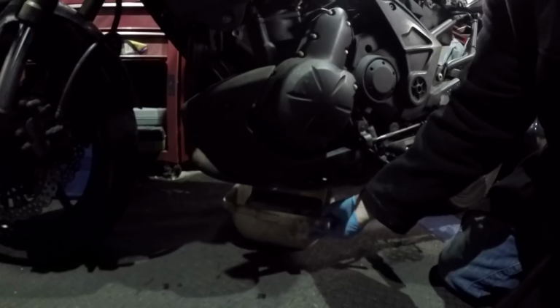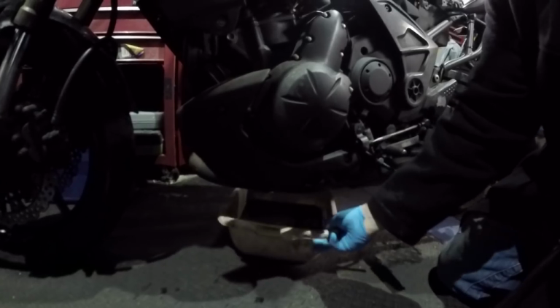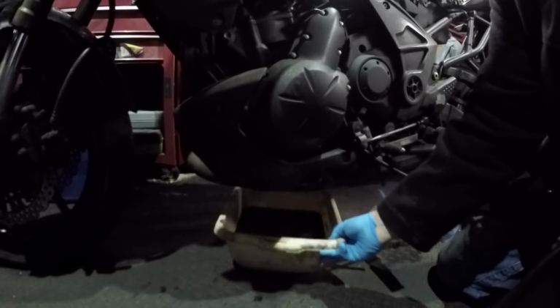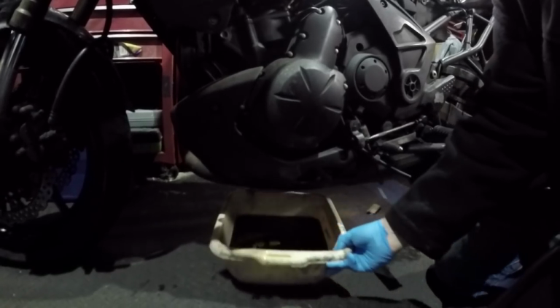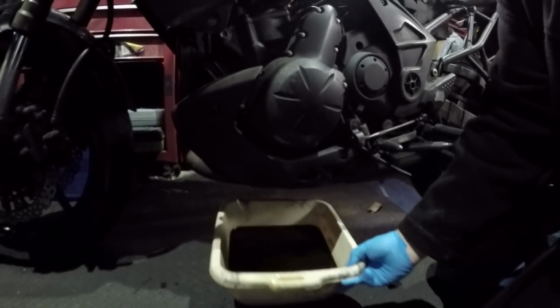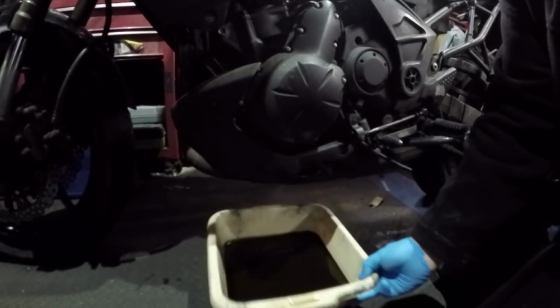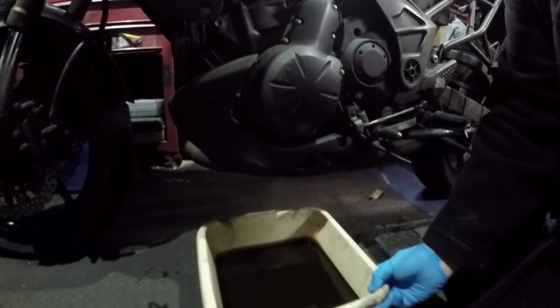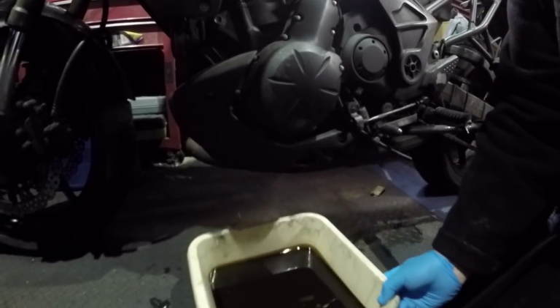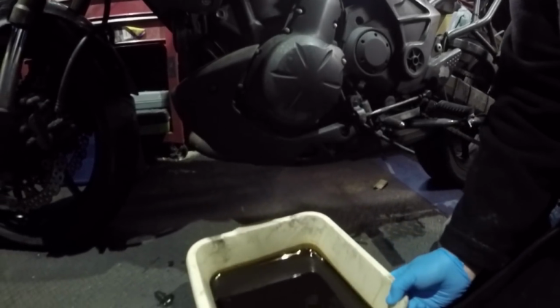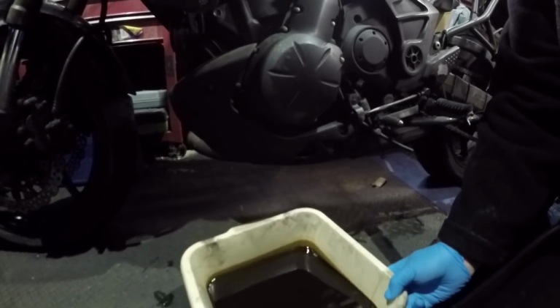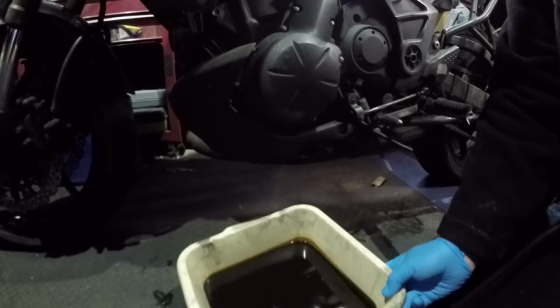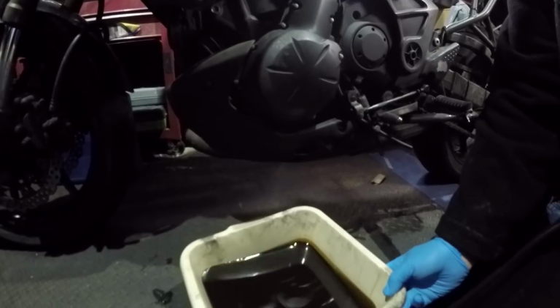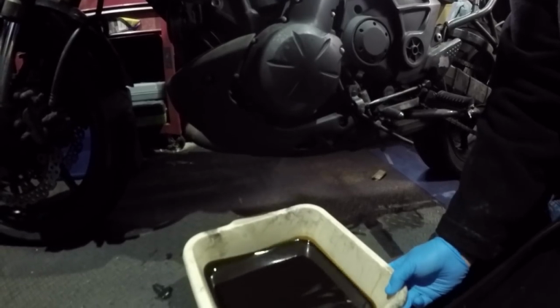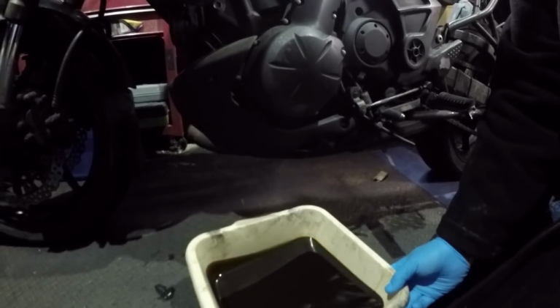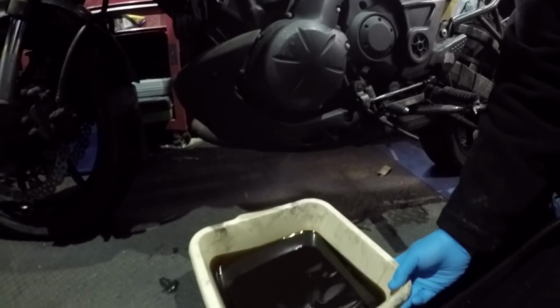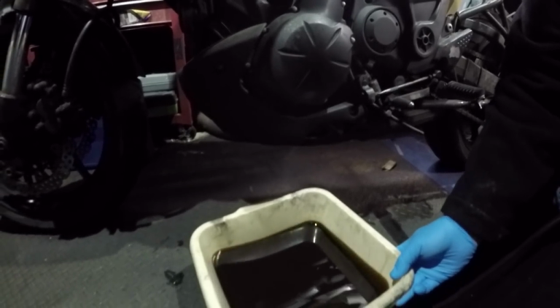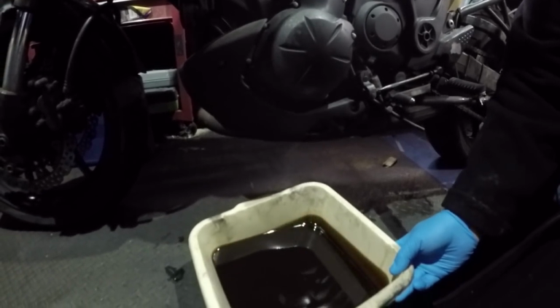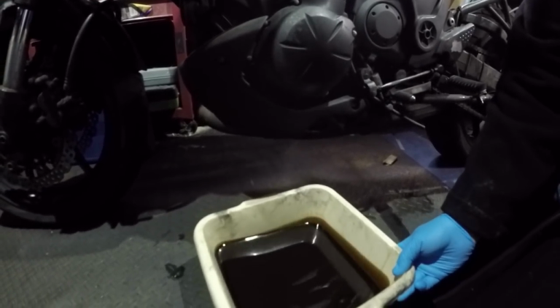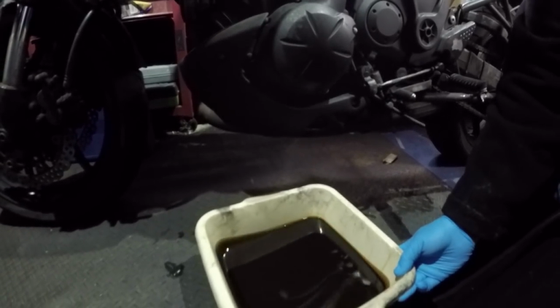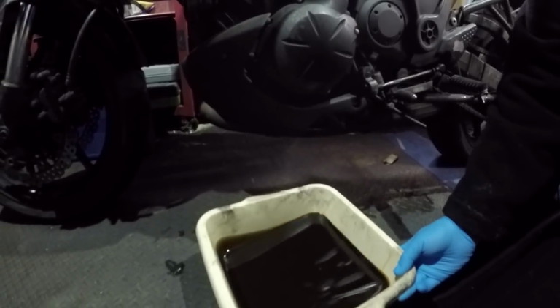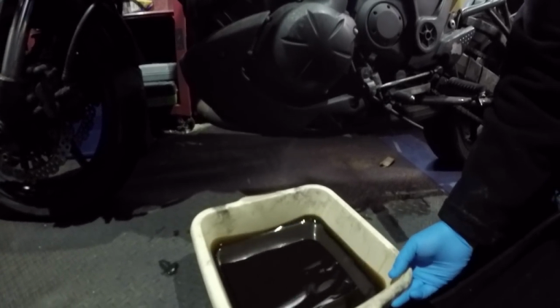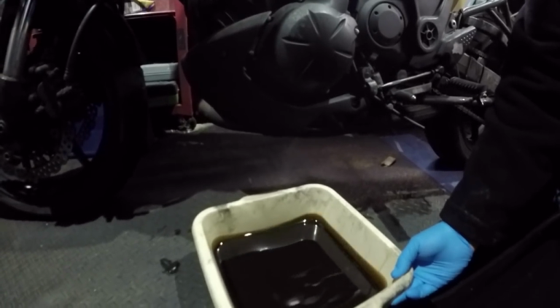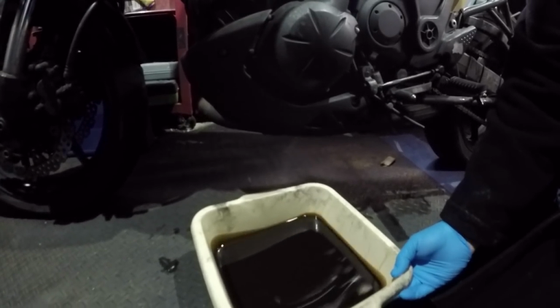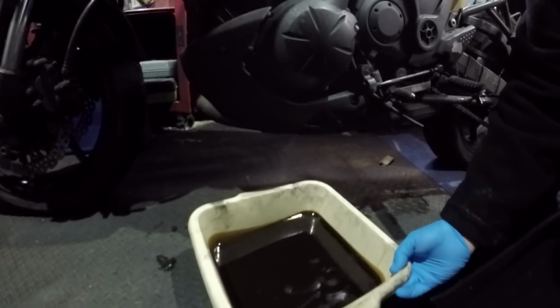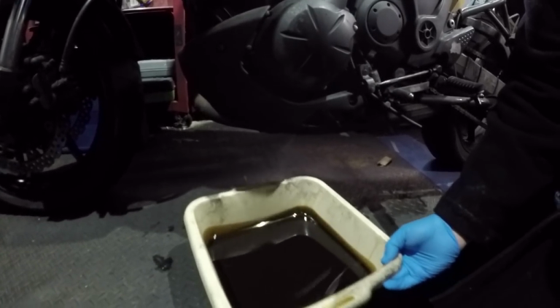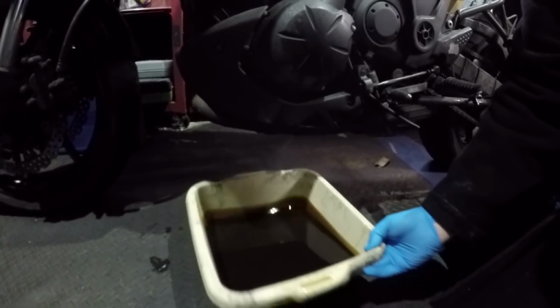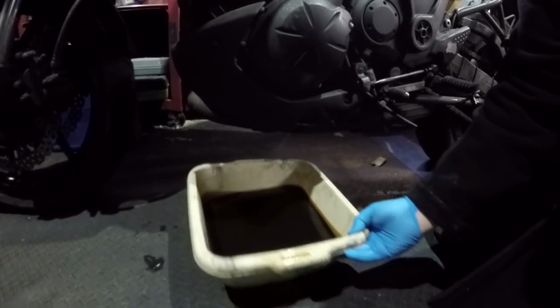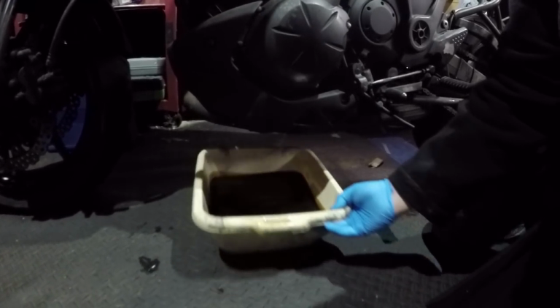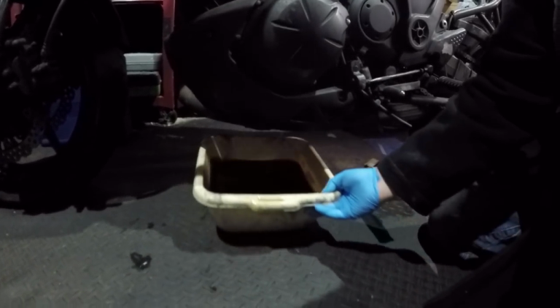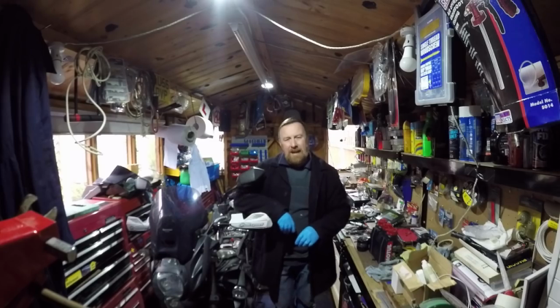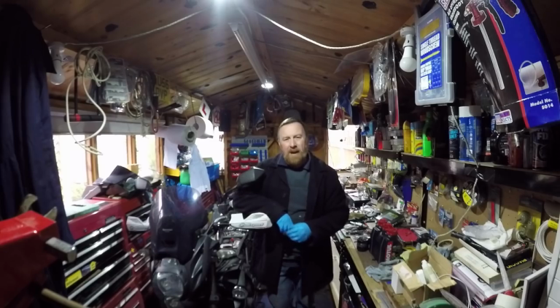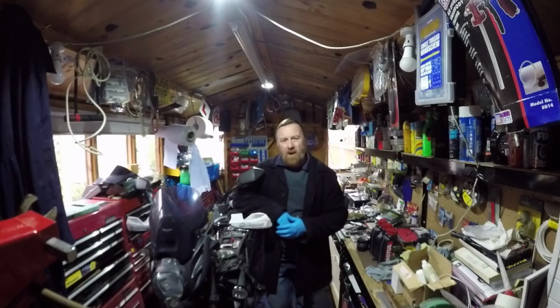As for the air filter — pretty dirty, to be honest. I'm glad I'm changing that. As for the oil — well, that's always going to be black, but that is quite black. So there we go.